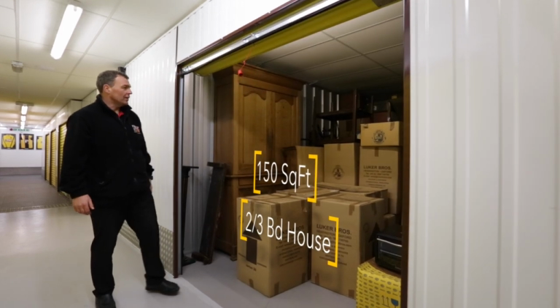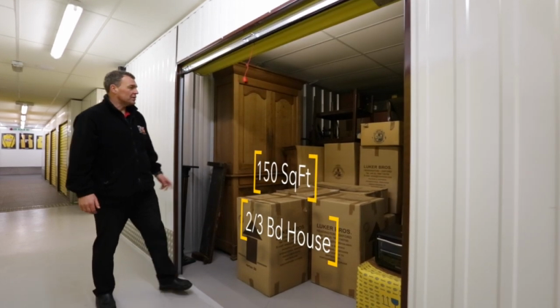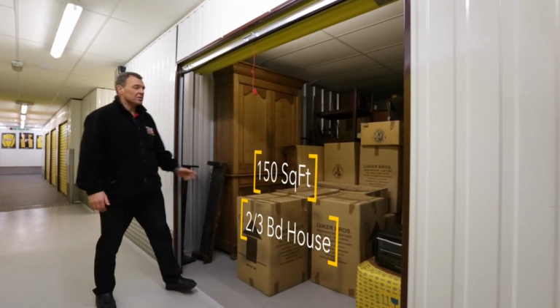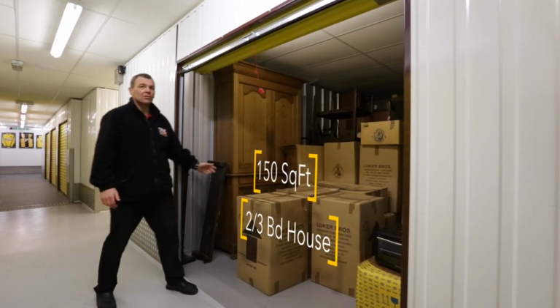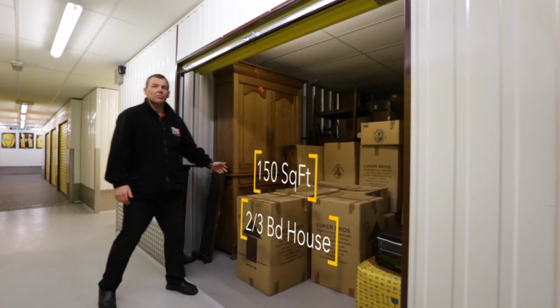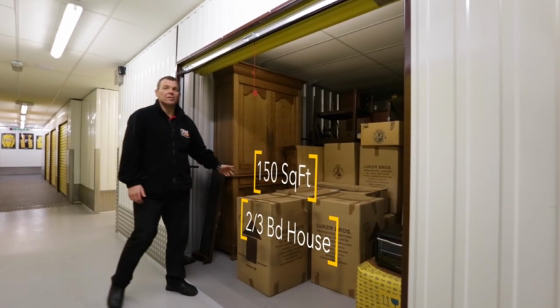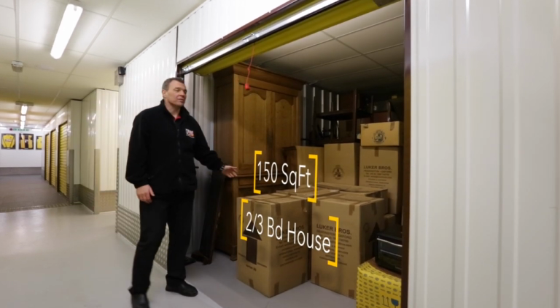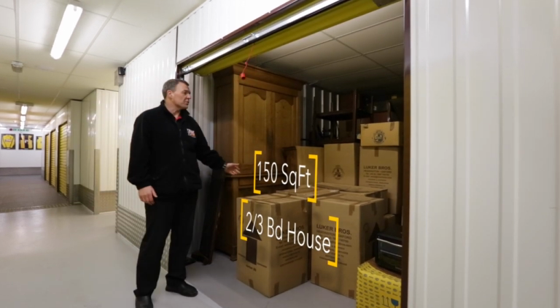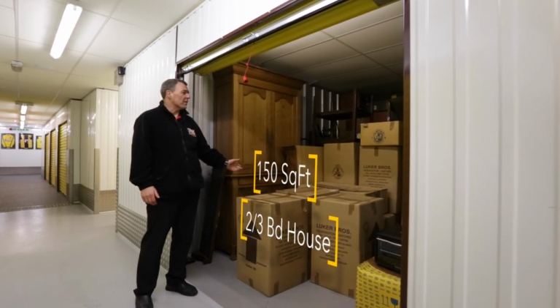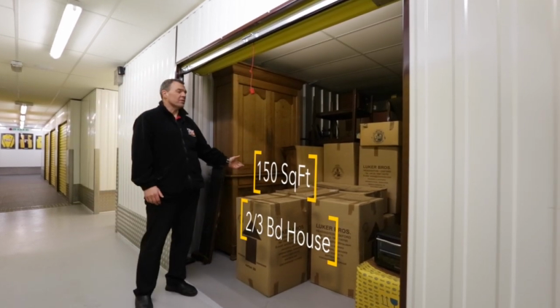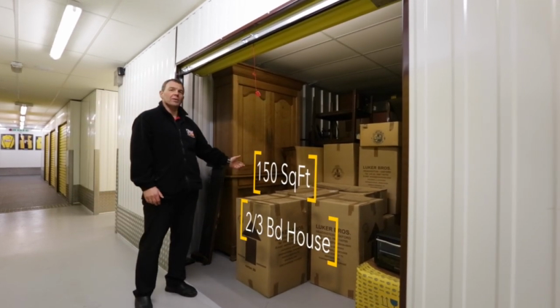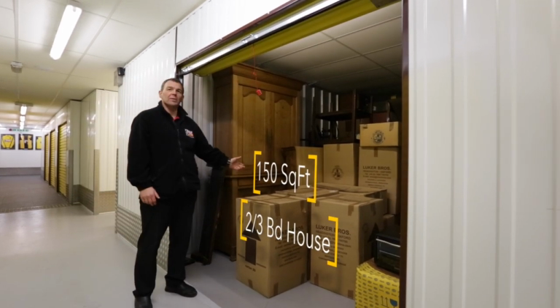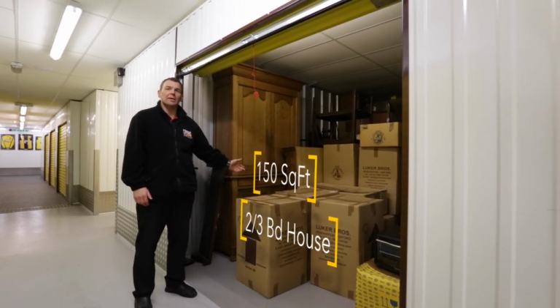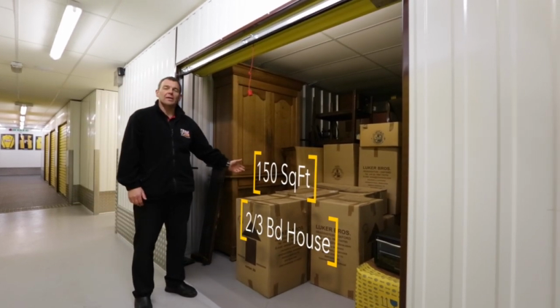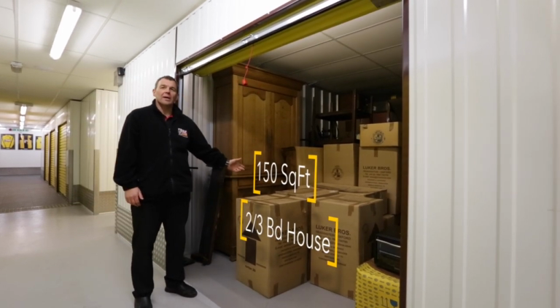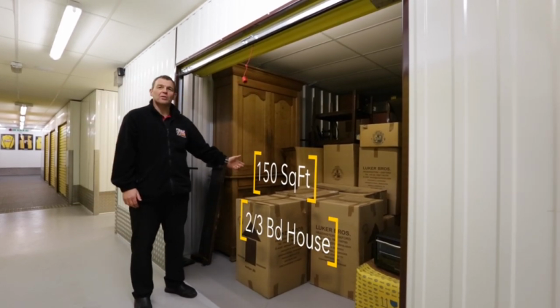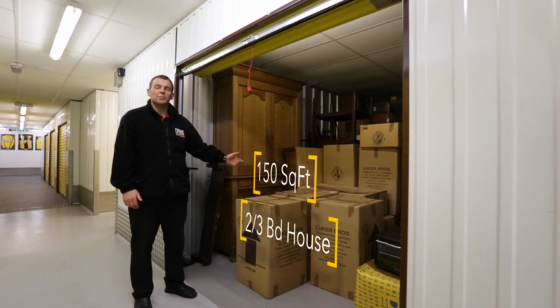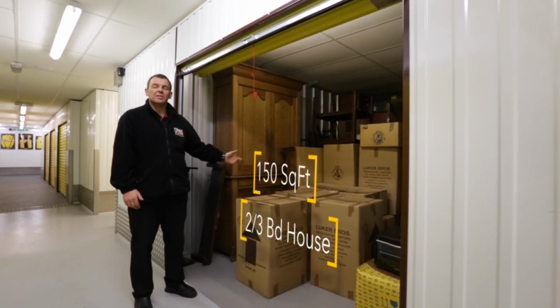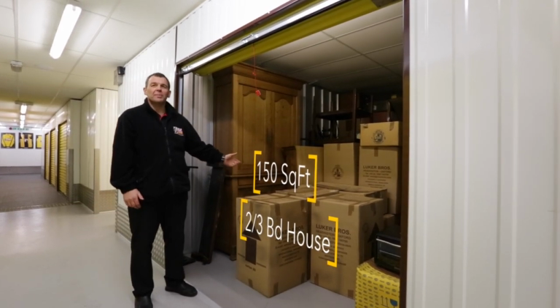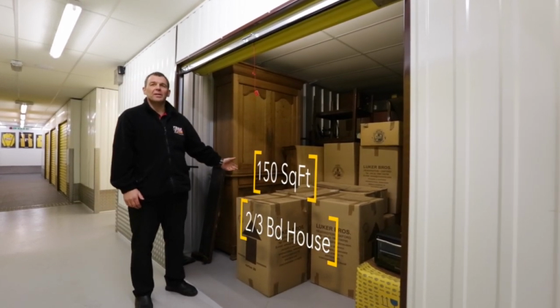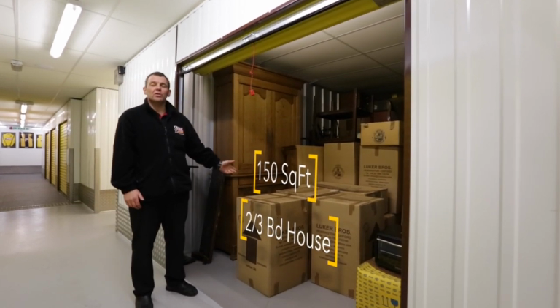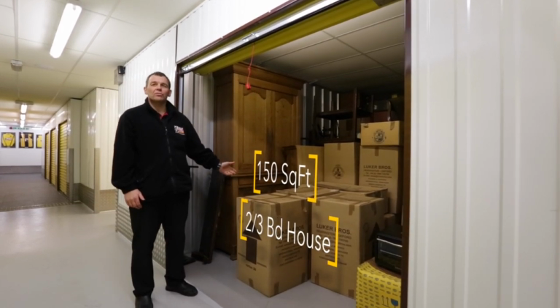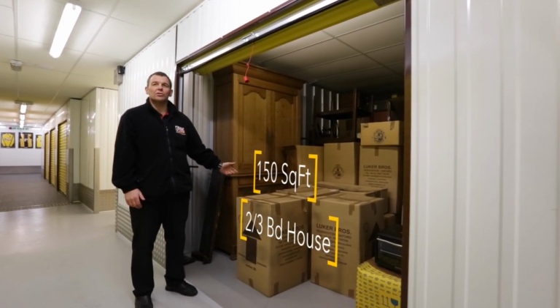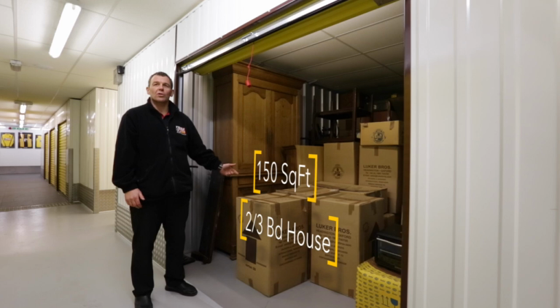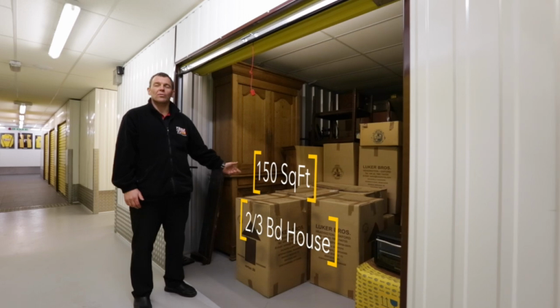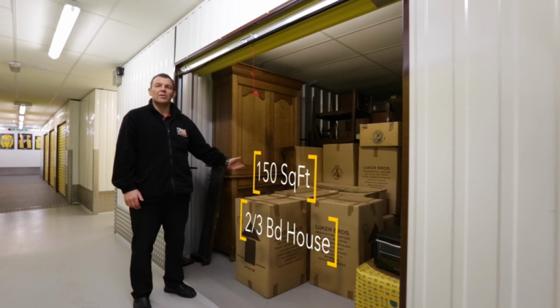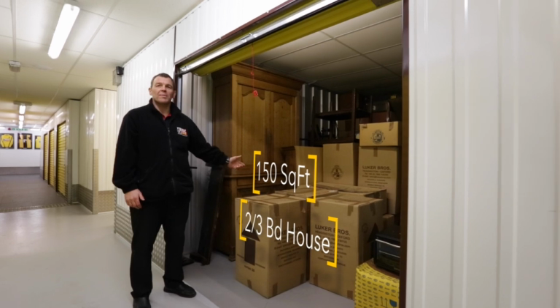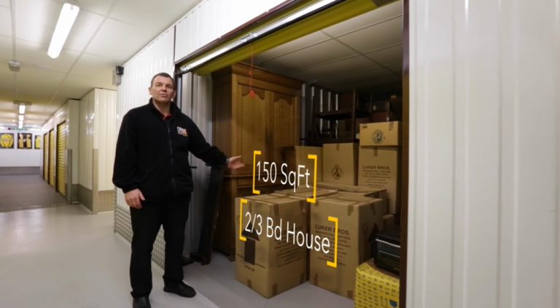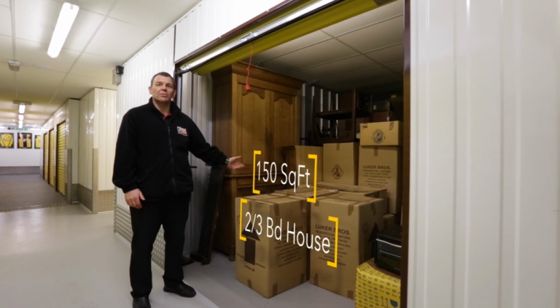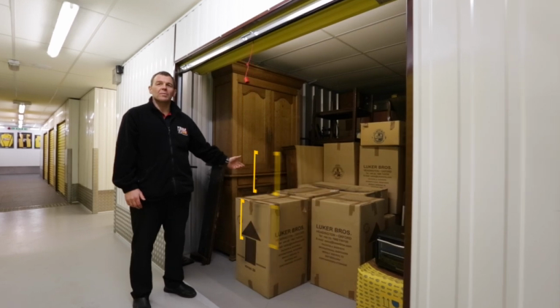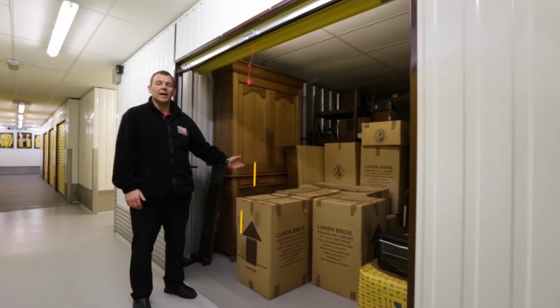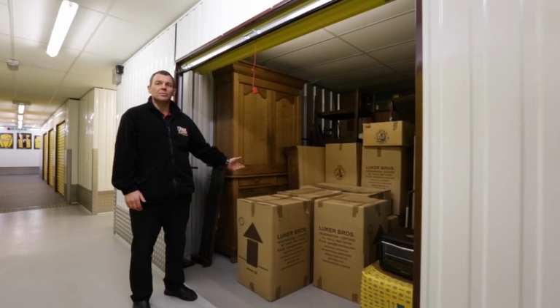This is a hundred fifty square foot unit and this will be typically used for a two or three bedroom house.